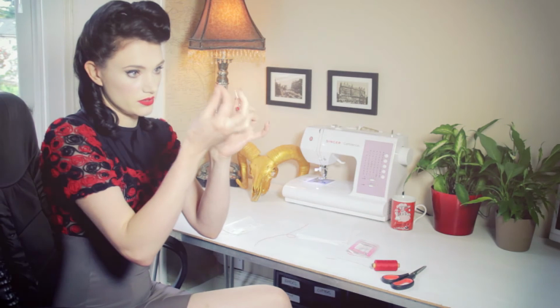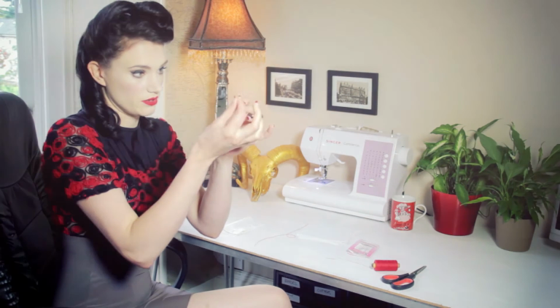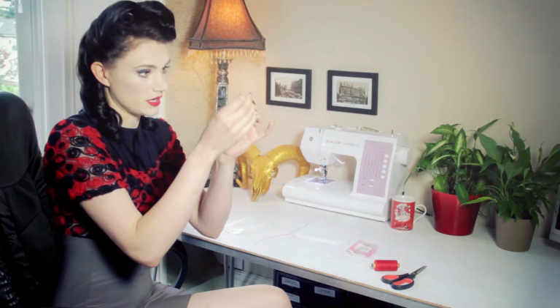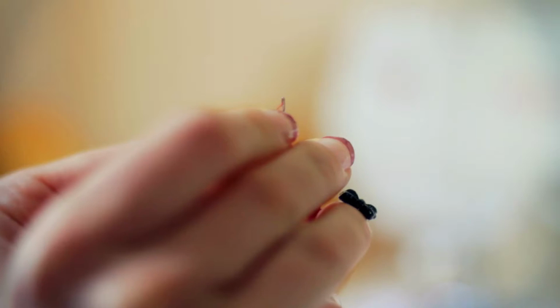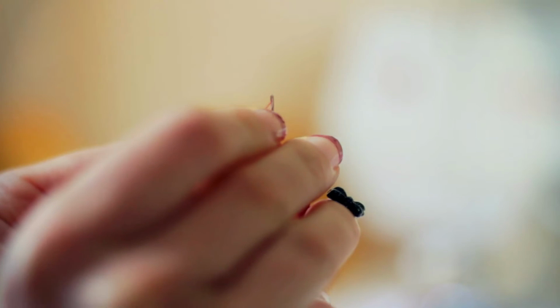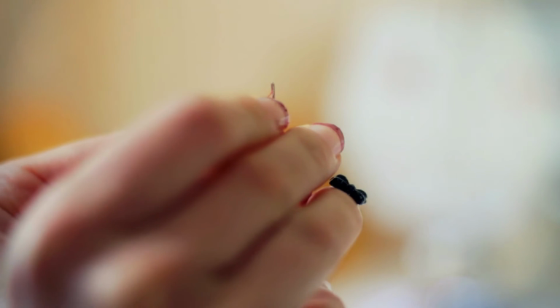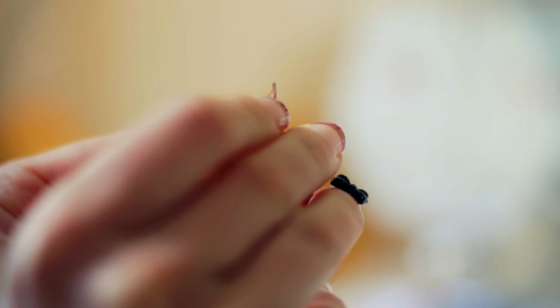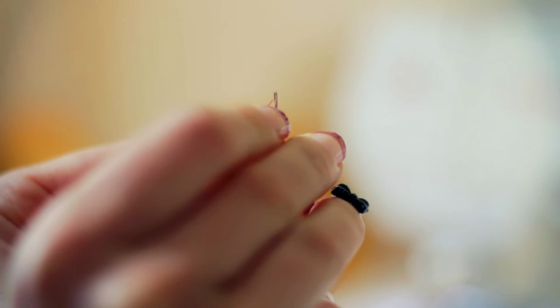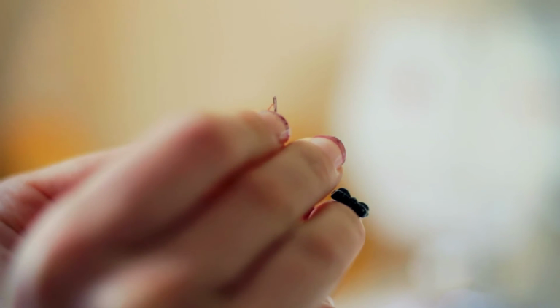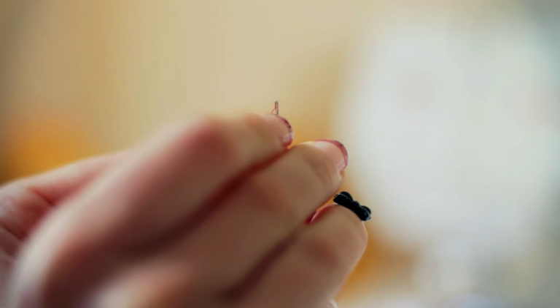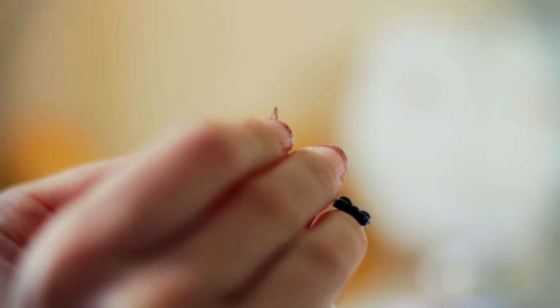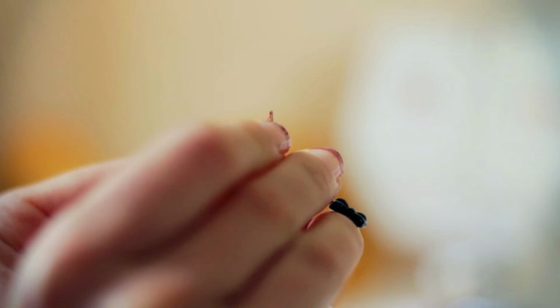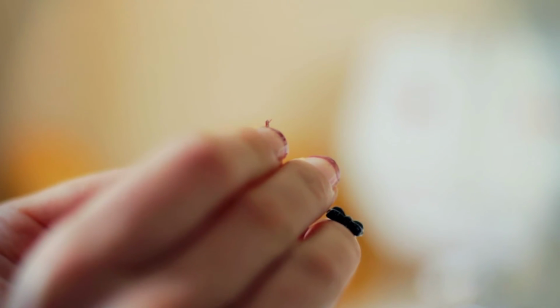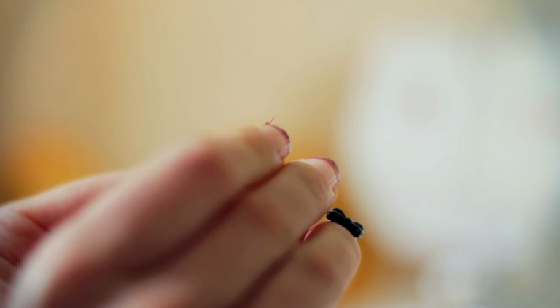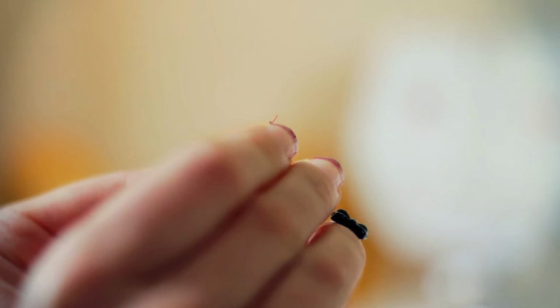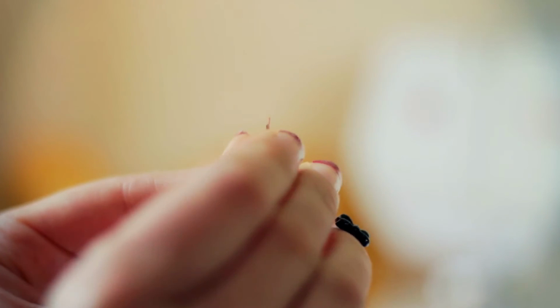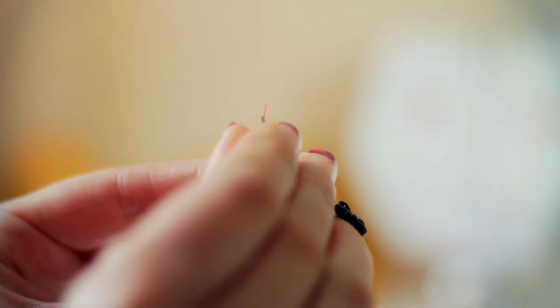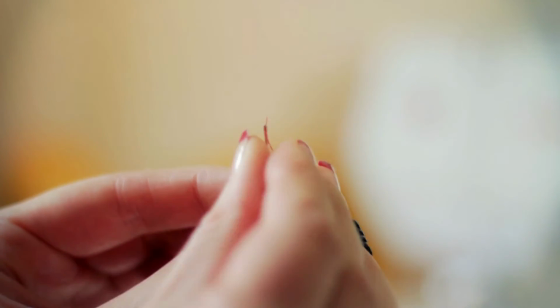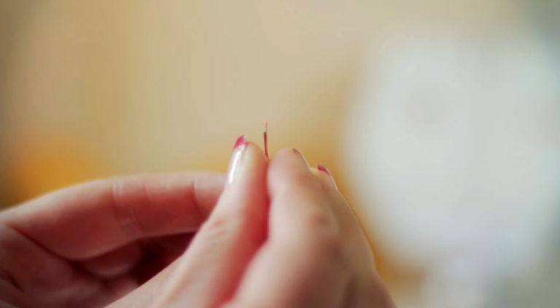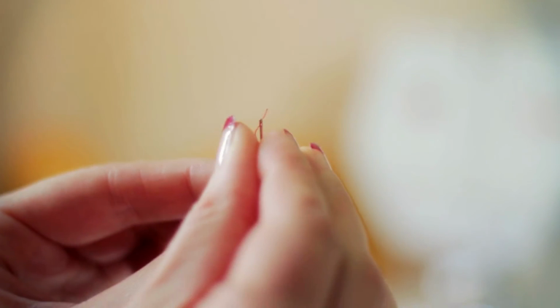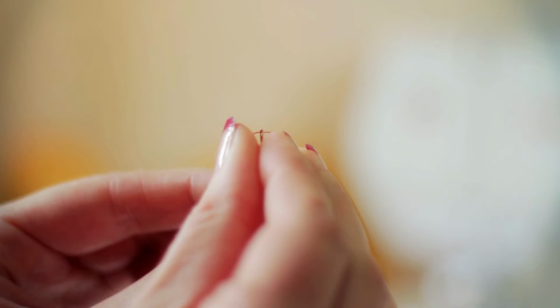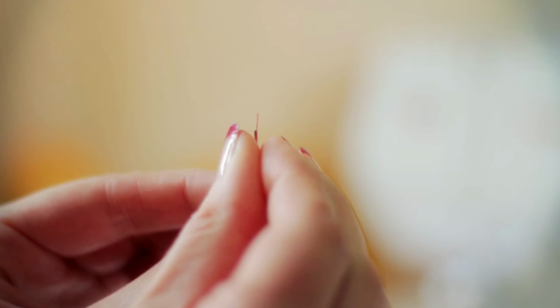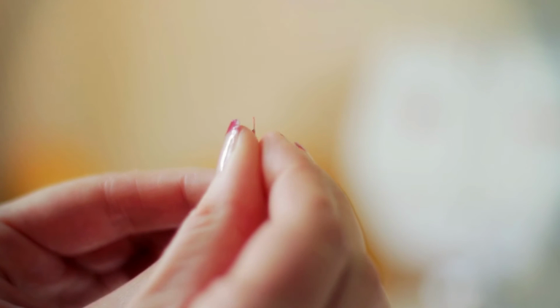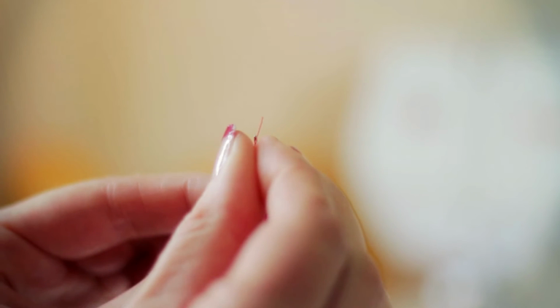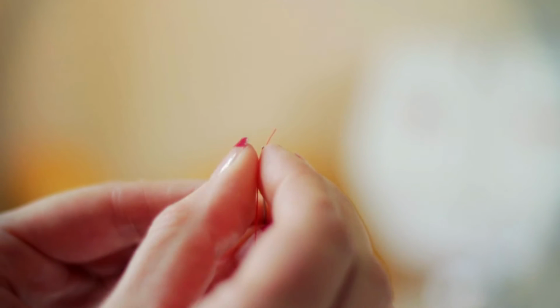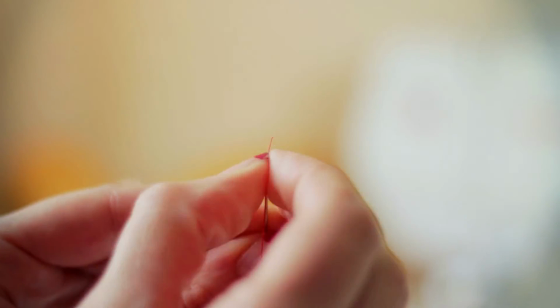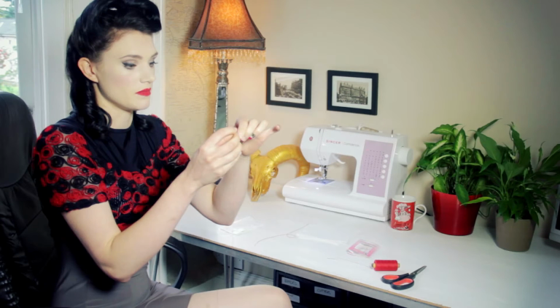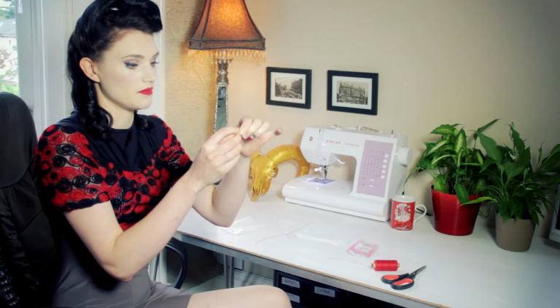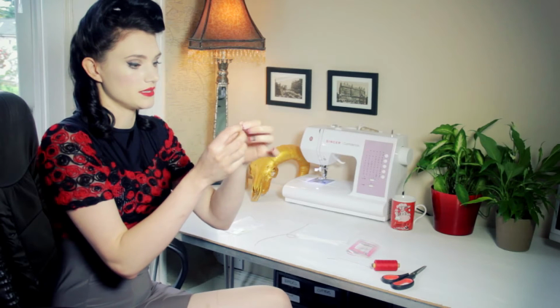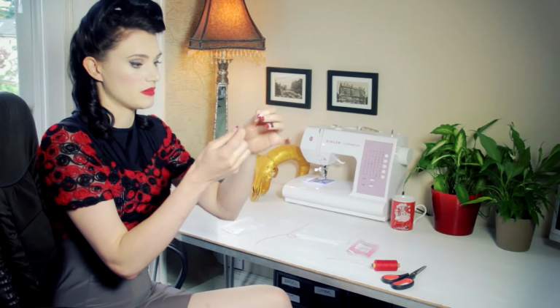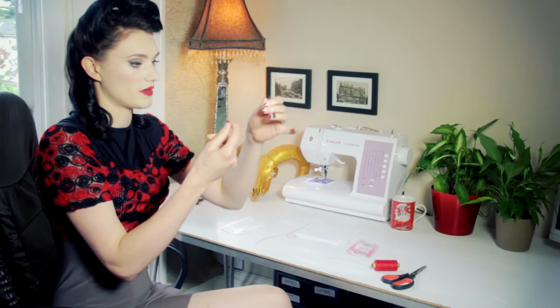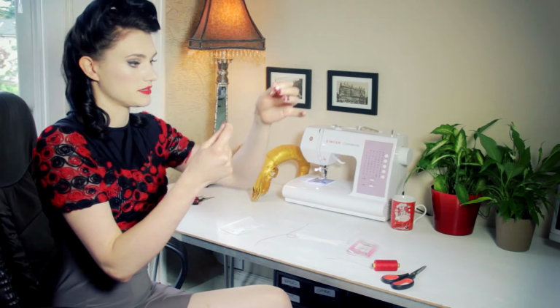Get your thread and just push it through the eye of the needle. Don't worry if you don't get it the first time — it might take a bit of practice.